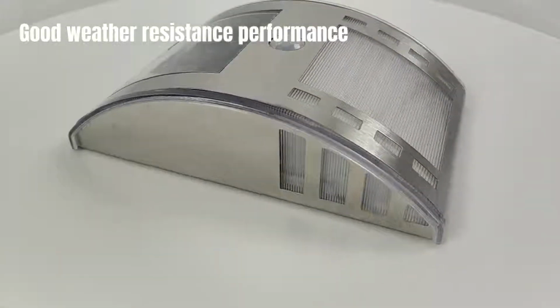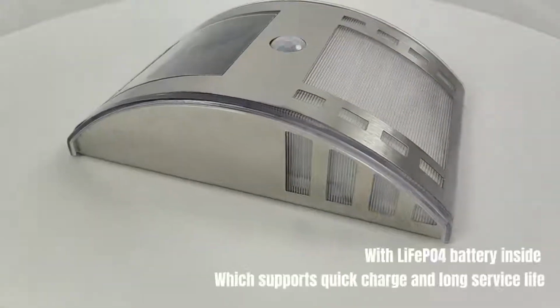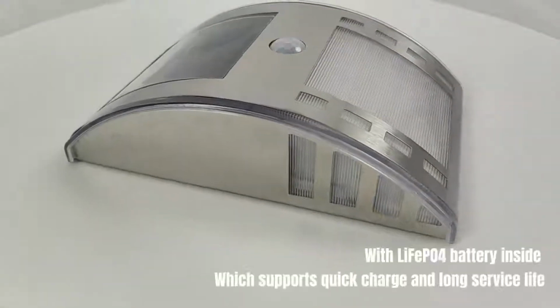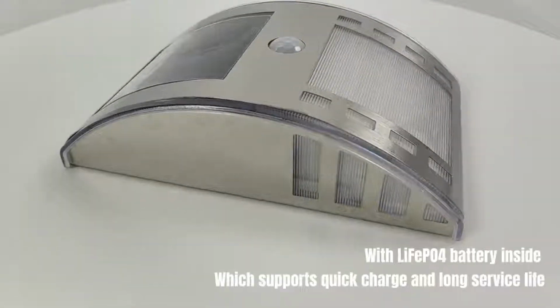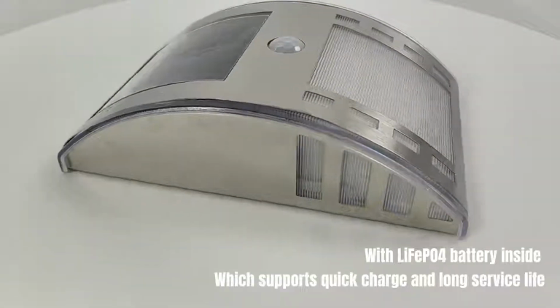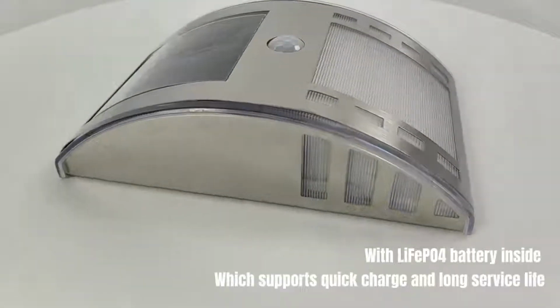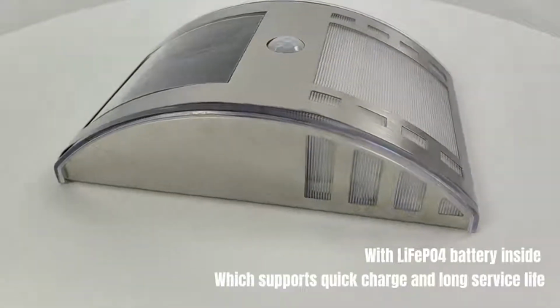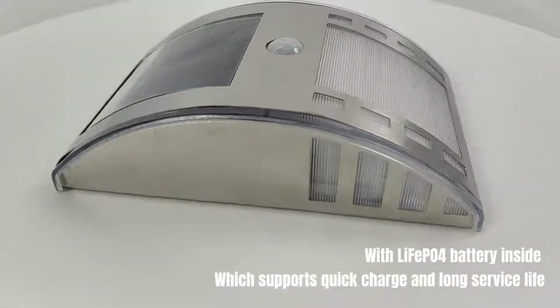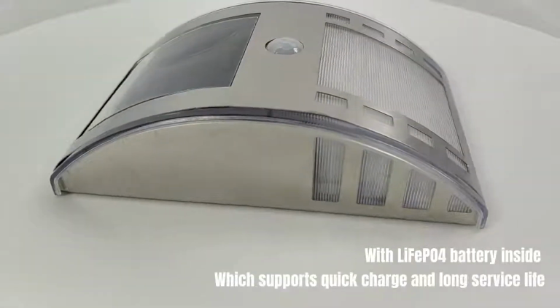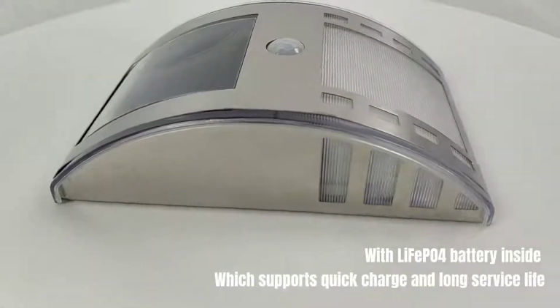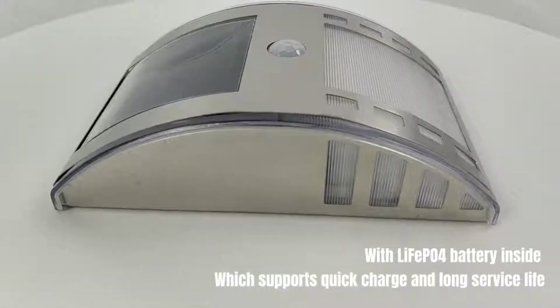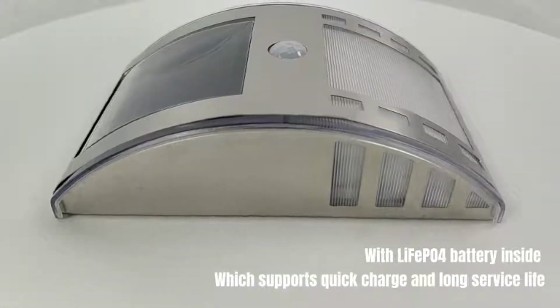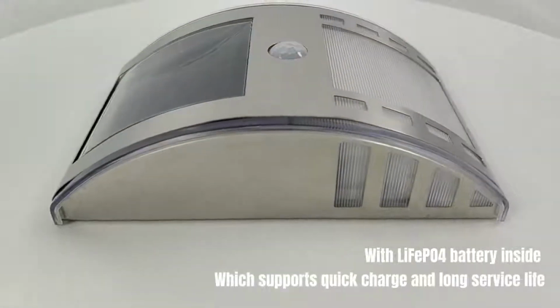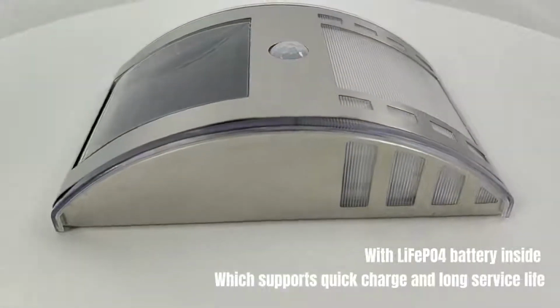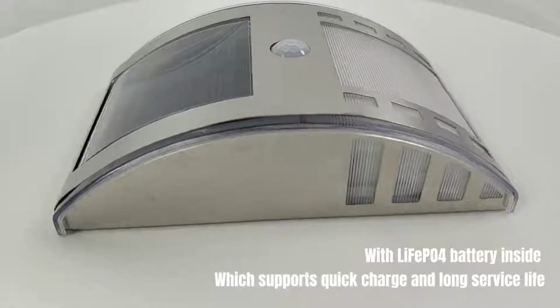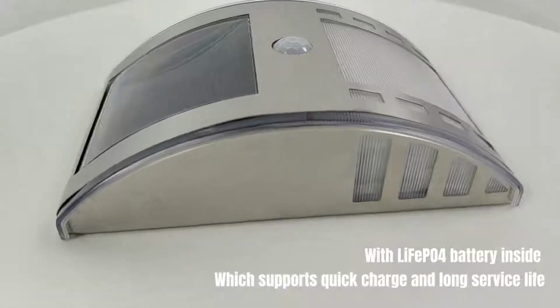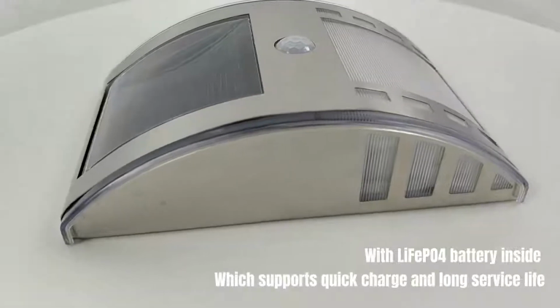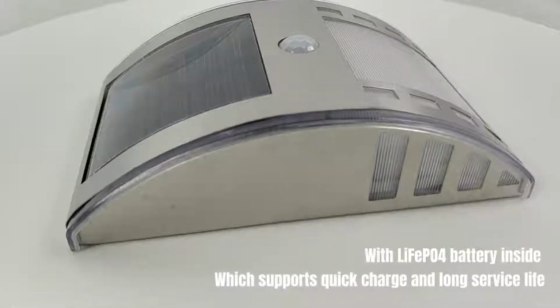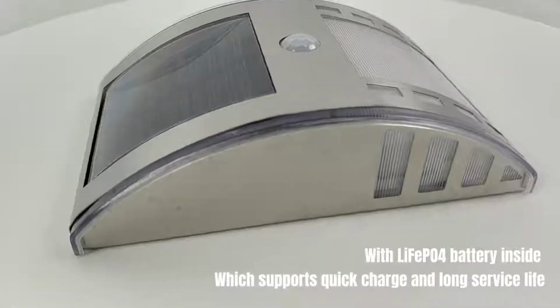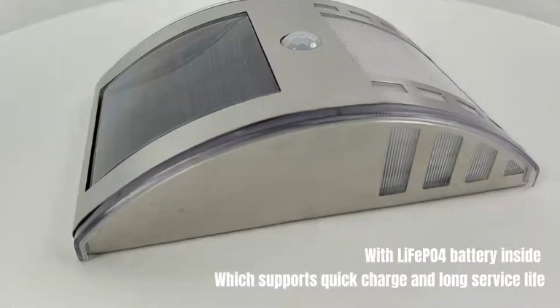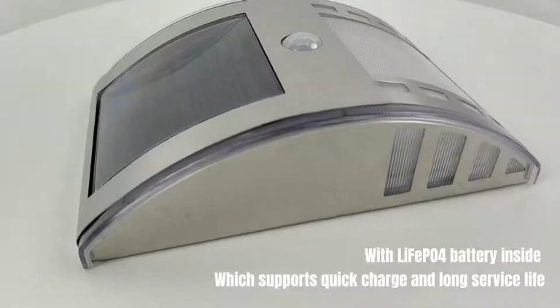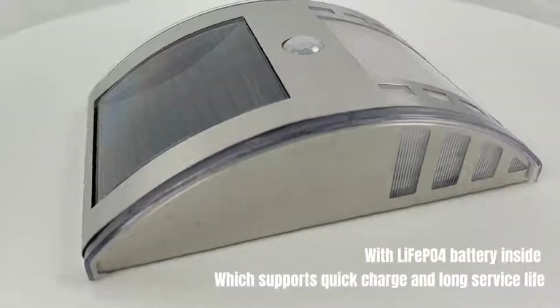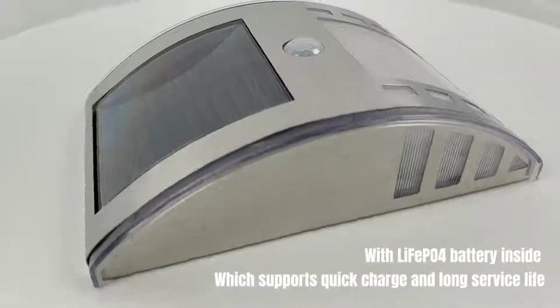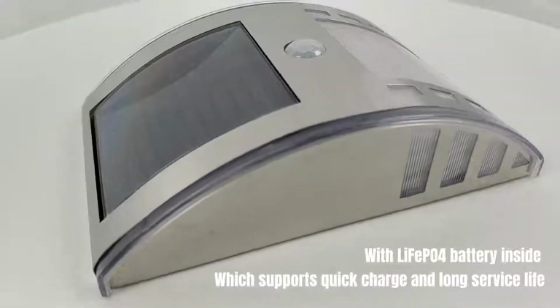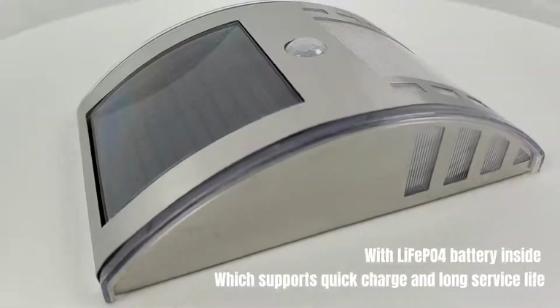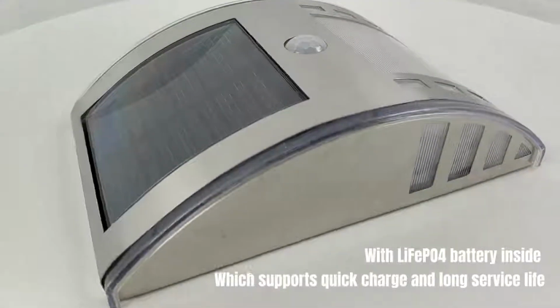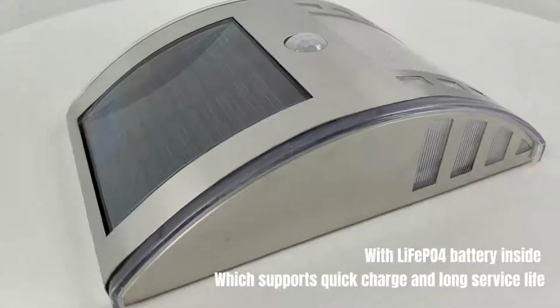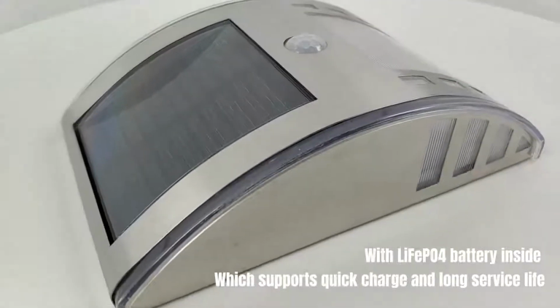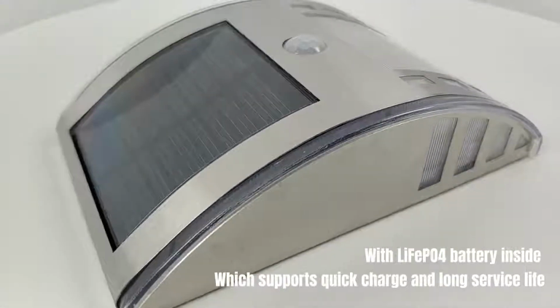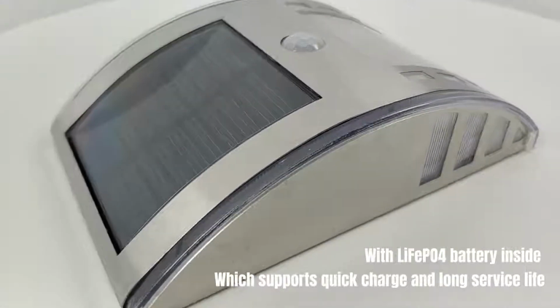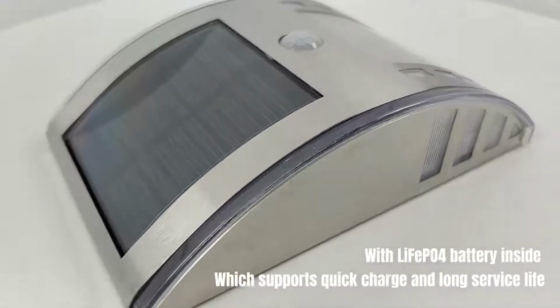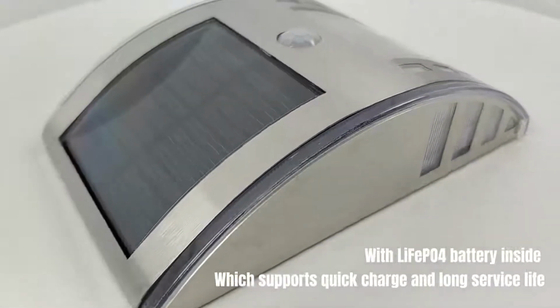With LiFePO4 battery inside, which supports quick charge and long service life.